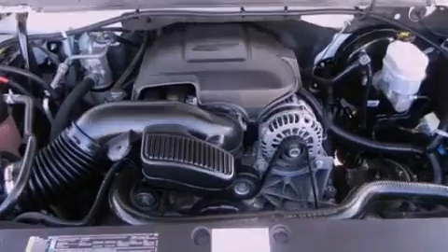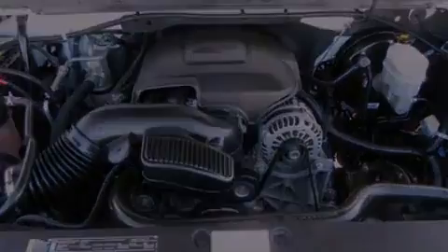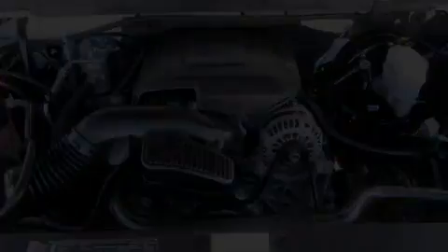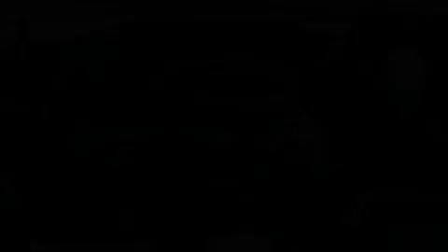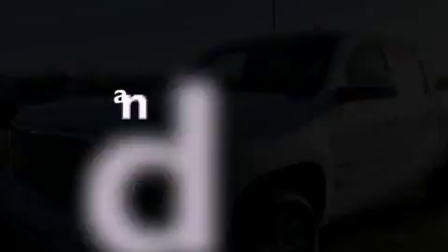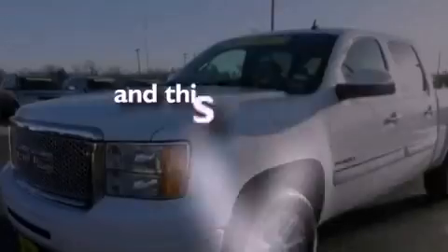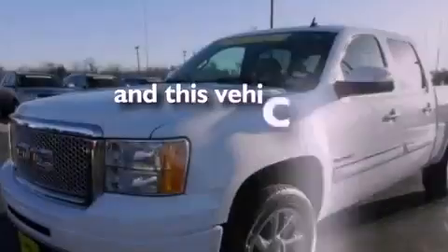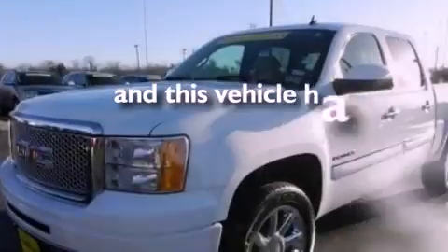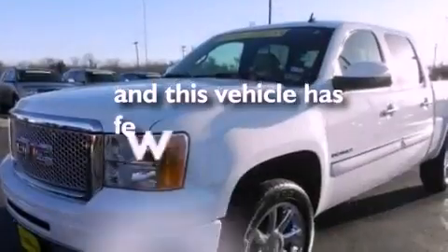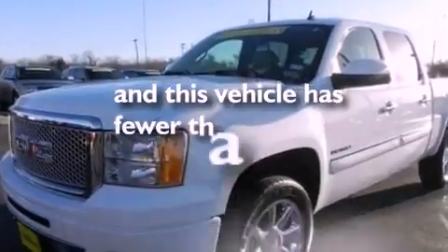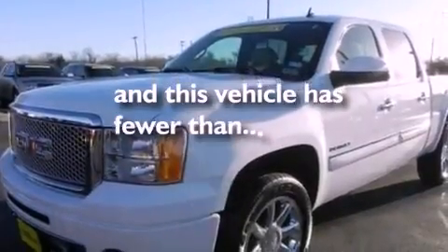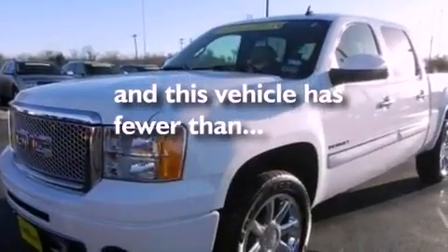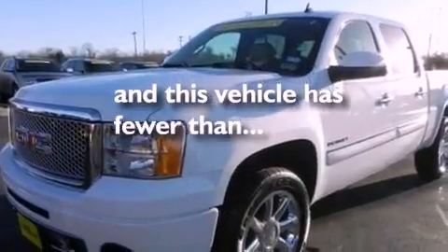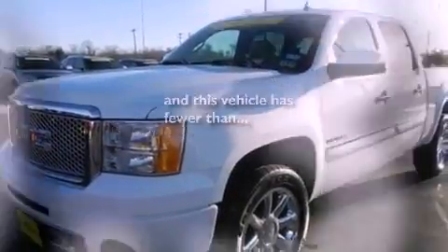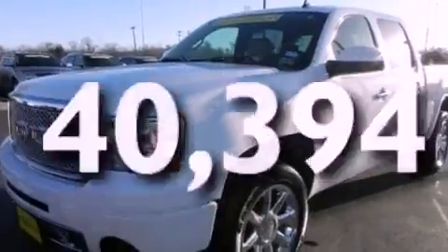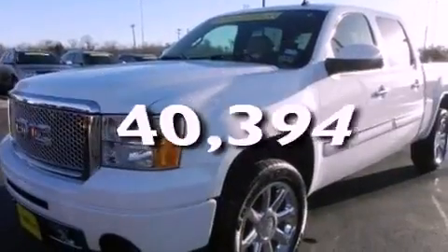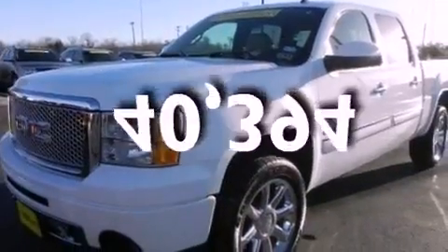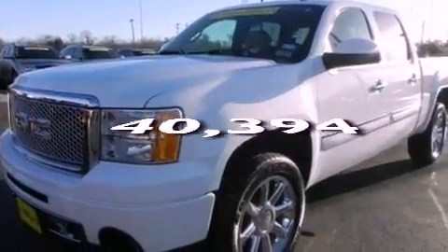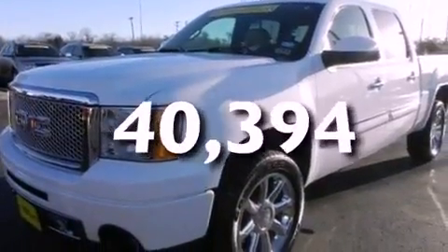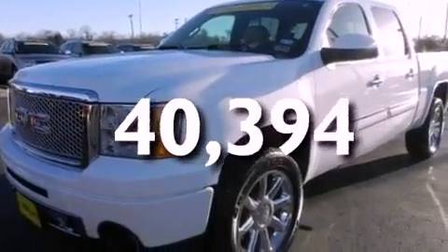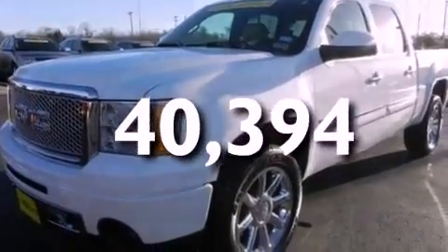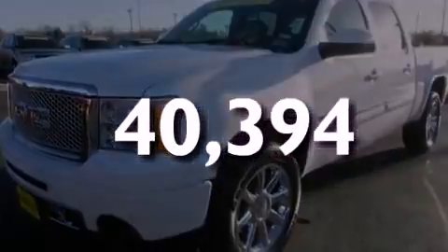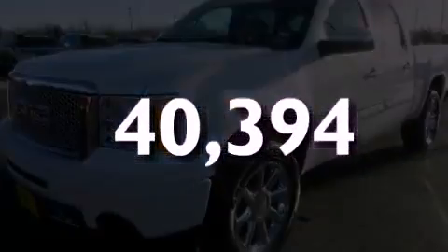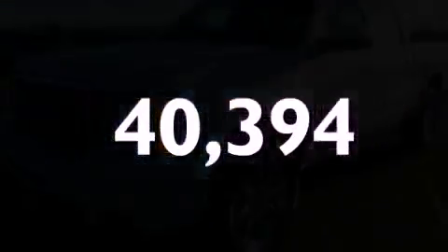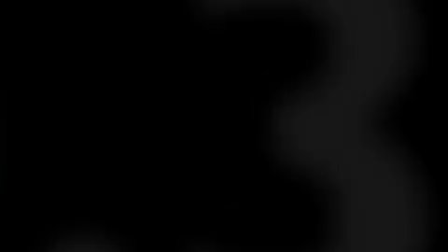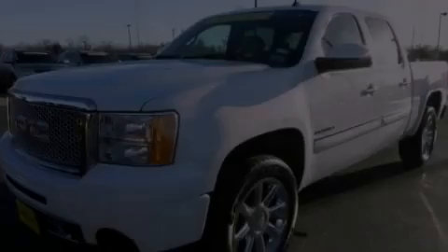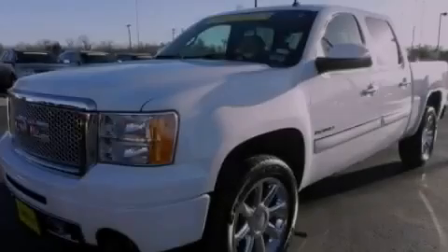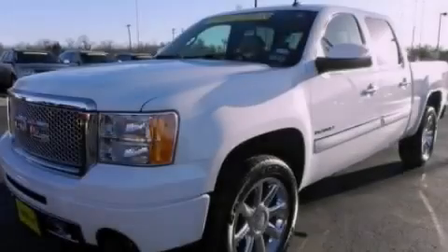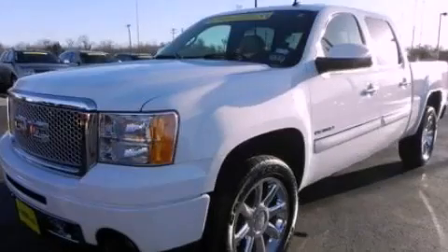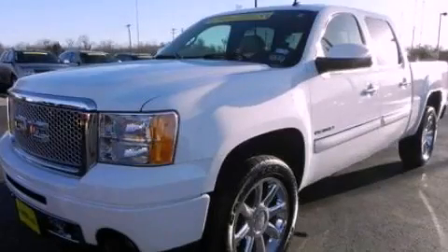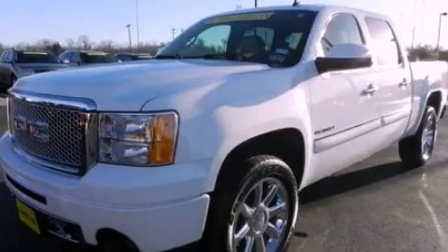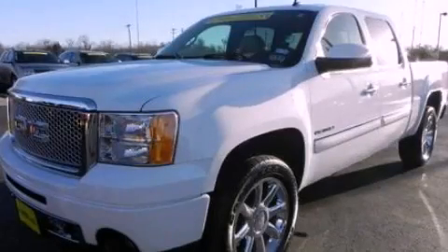This vehicle has fewer than 41,000 miles on the odometer. Please call us today for more information on this great vehicle.